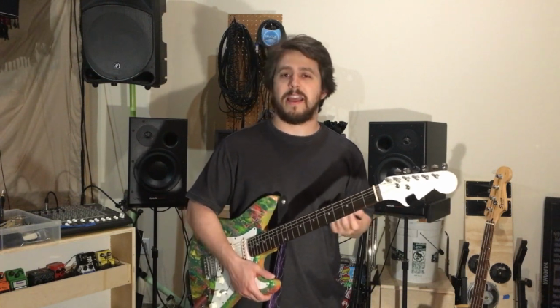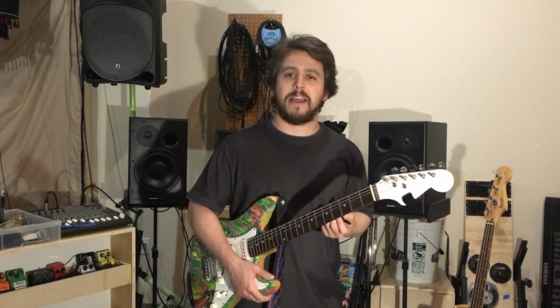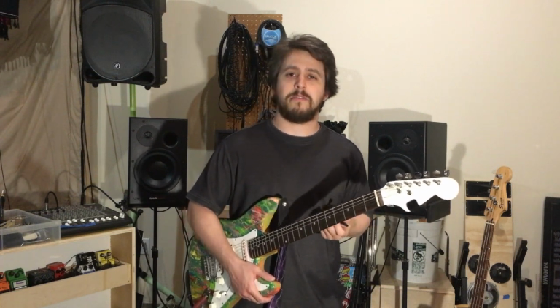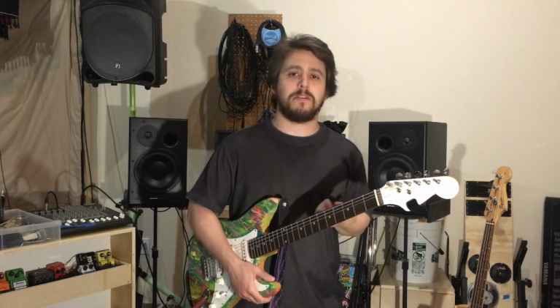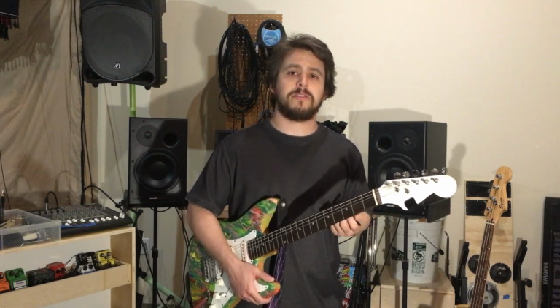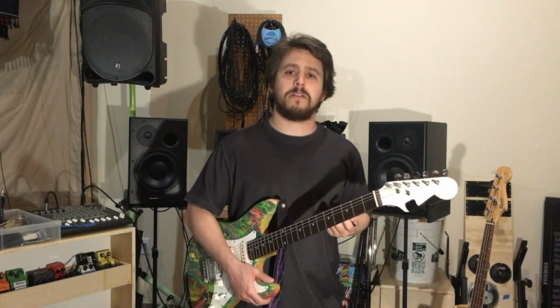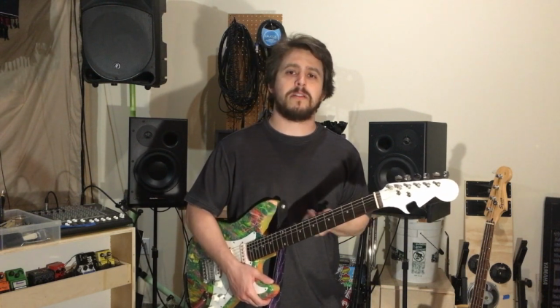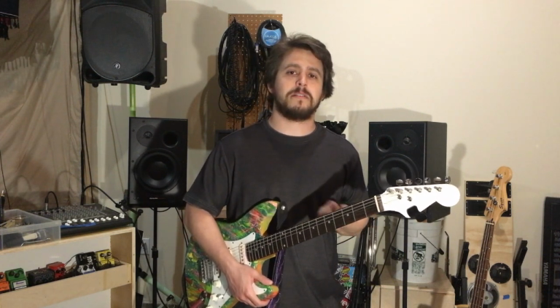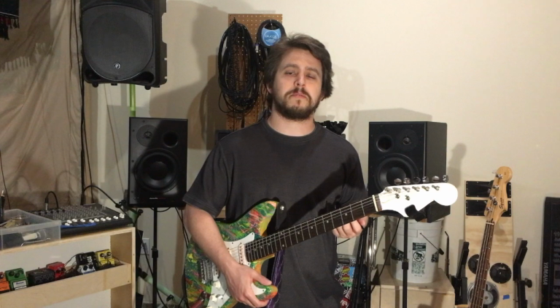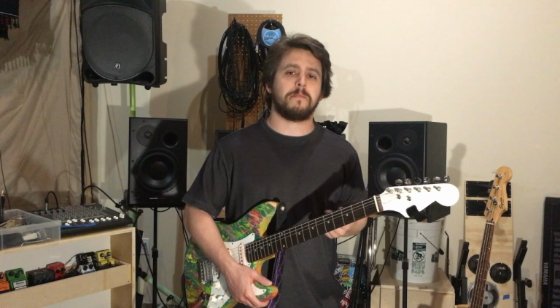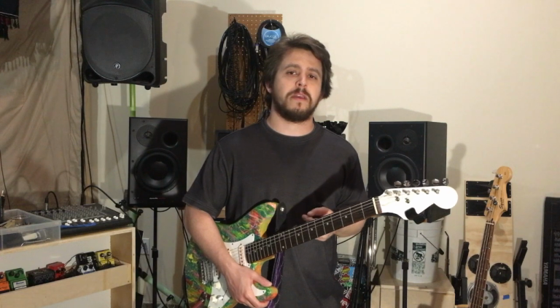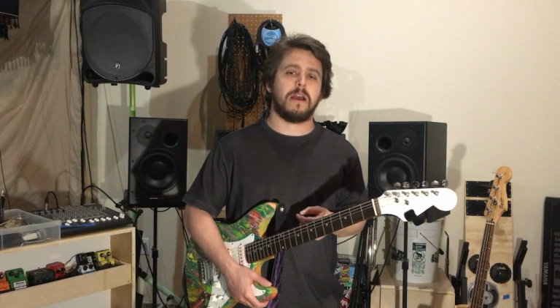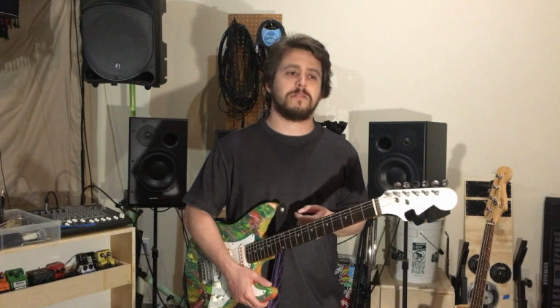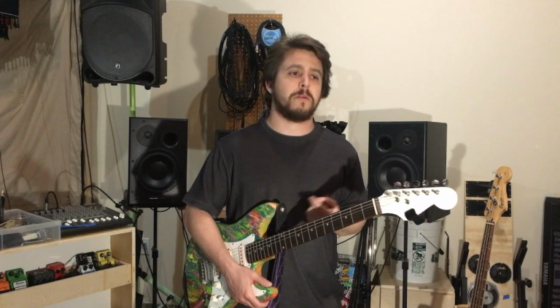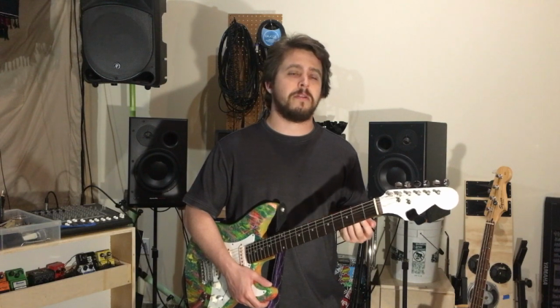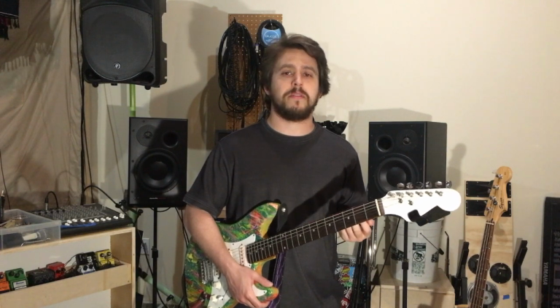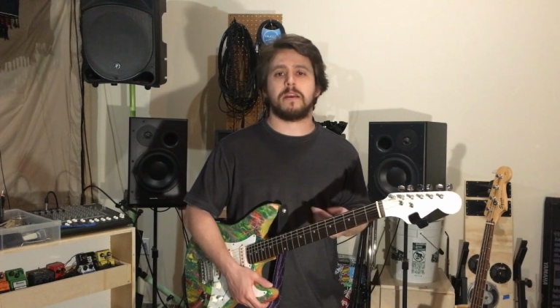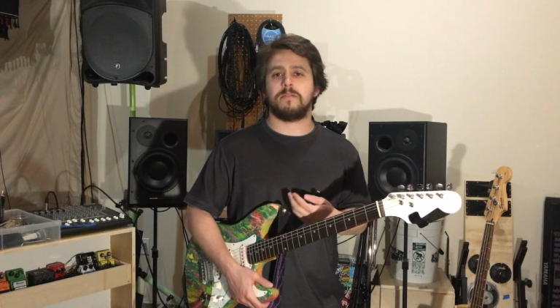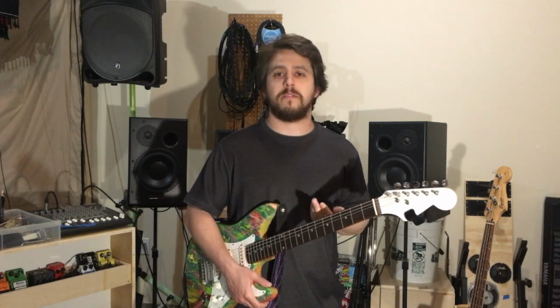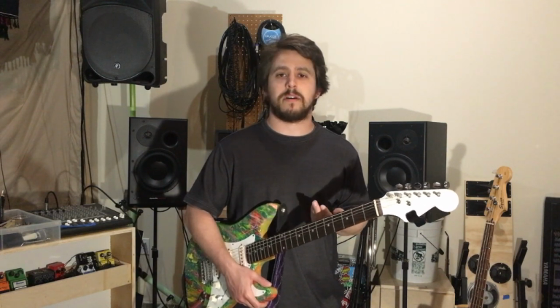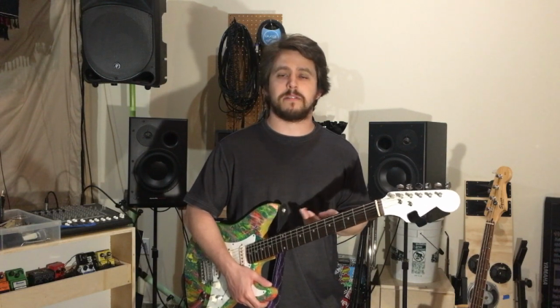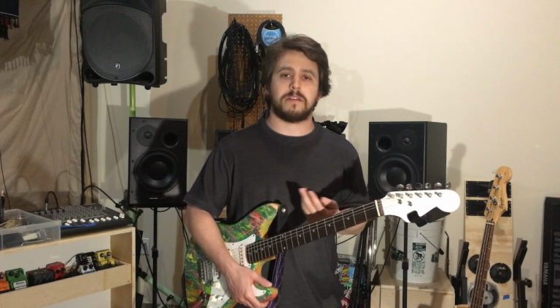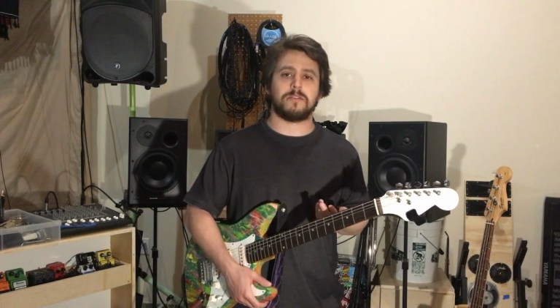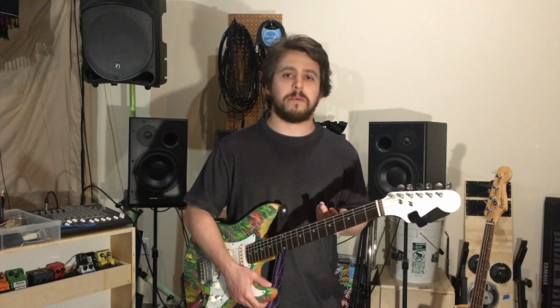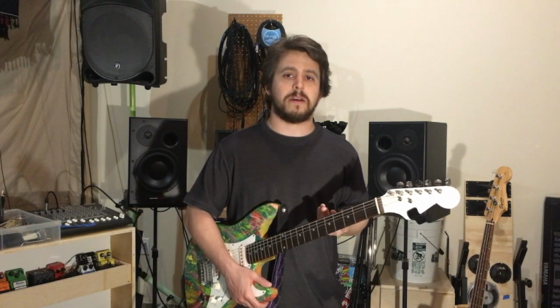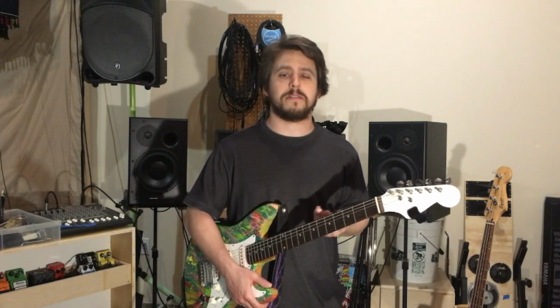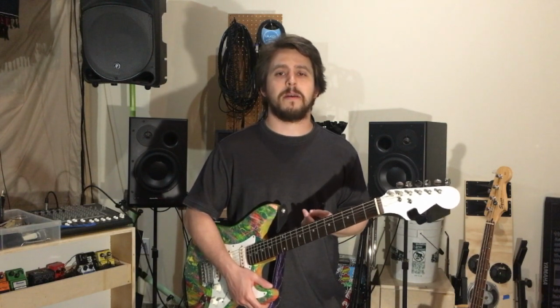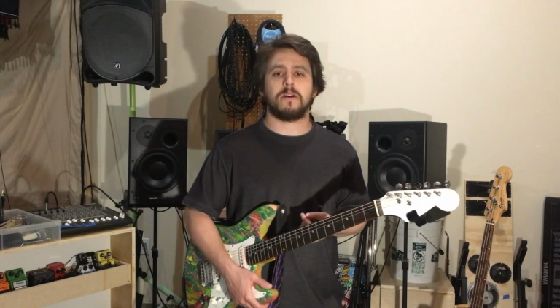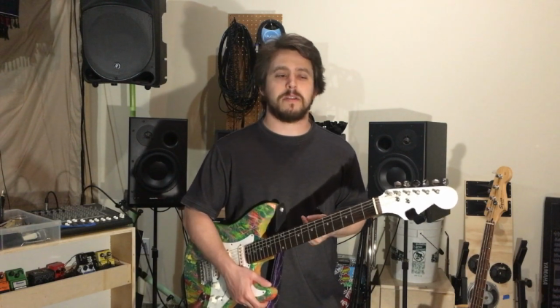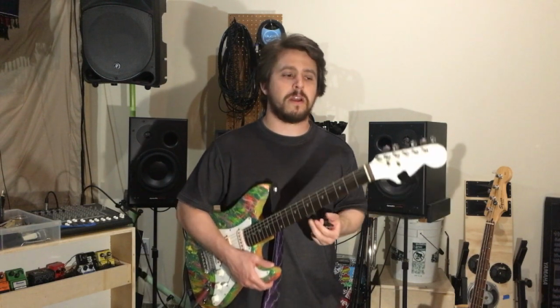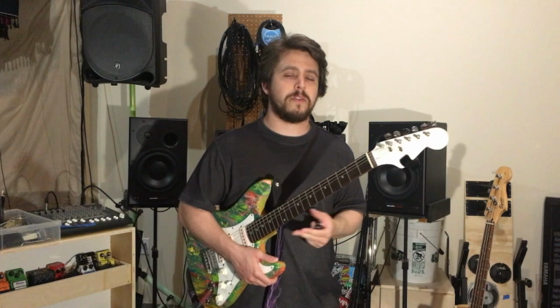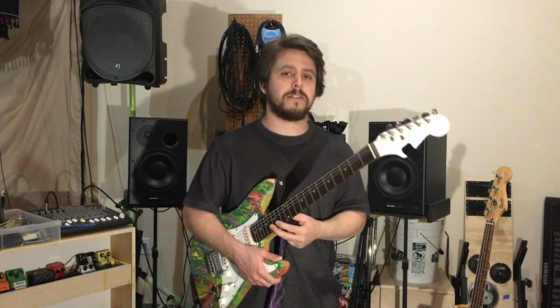And if you're new to the channel, click like and subscribe. I show my new music, I do cover songs, and I teach you how to play songs. So let's start off with the guitar.